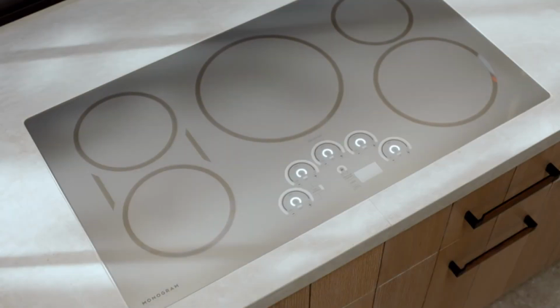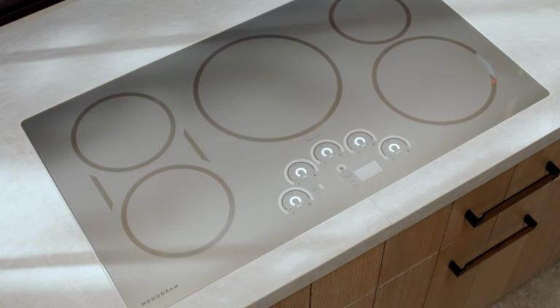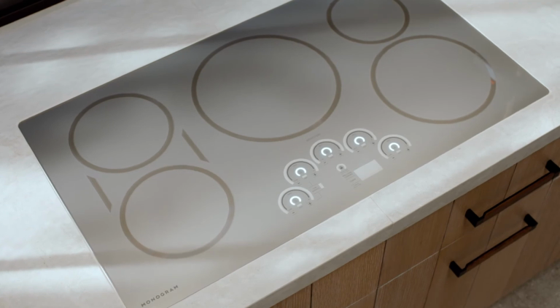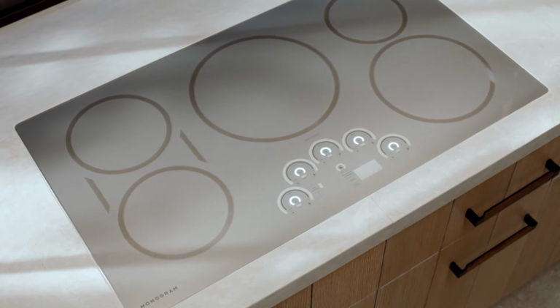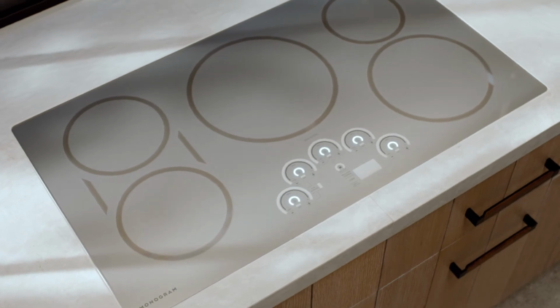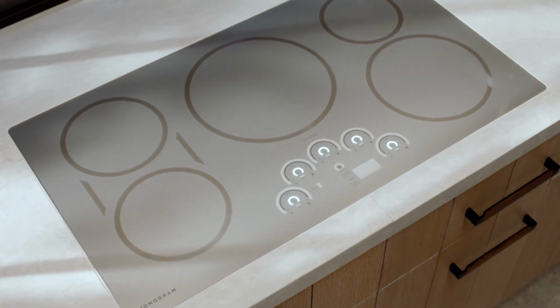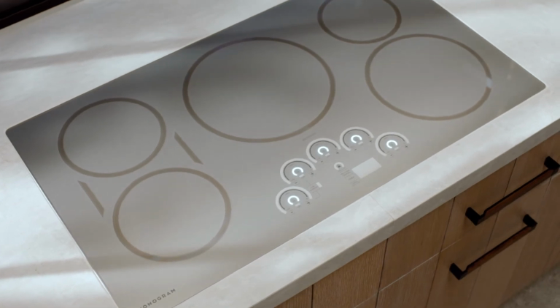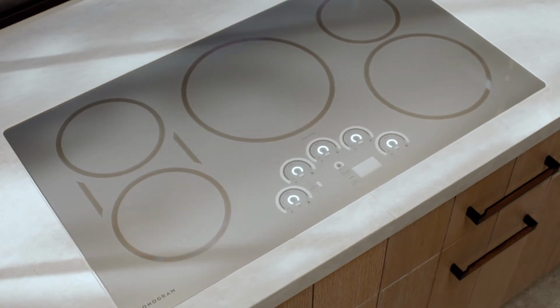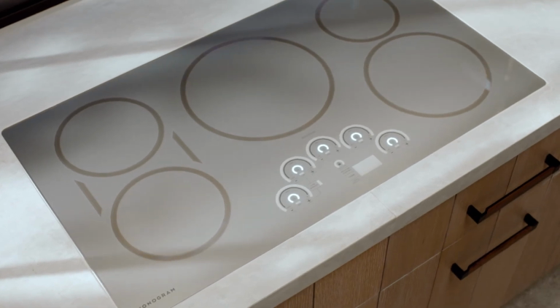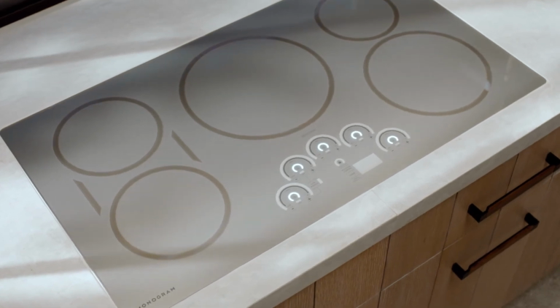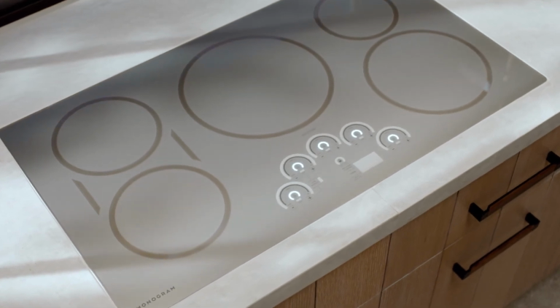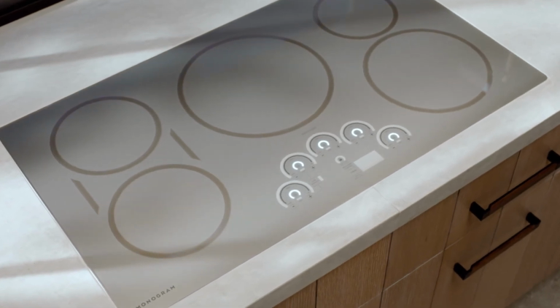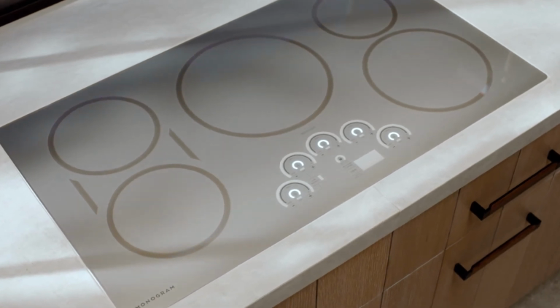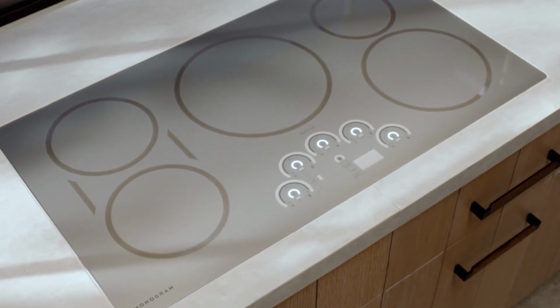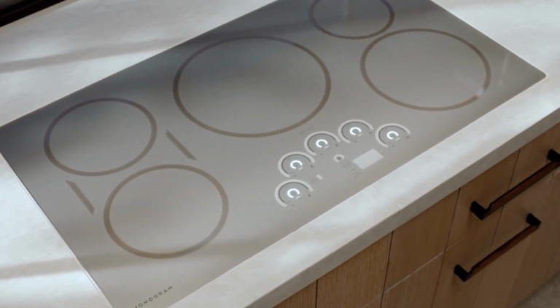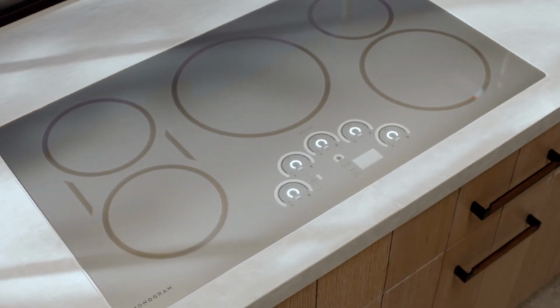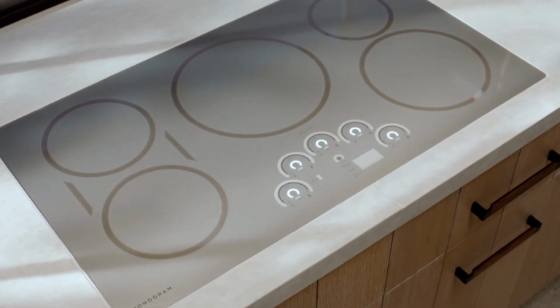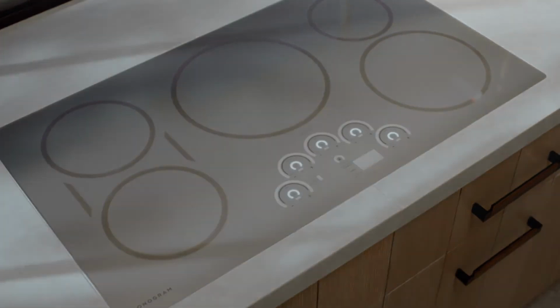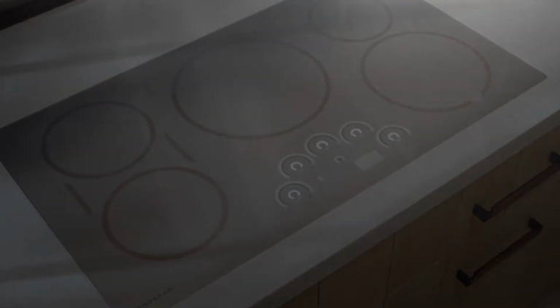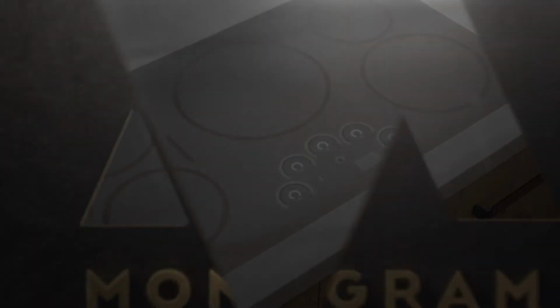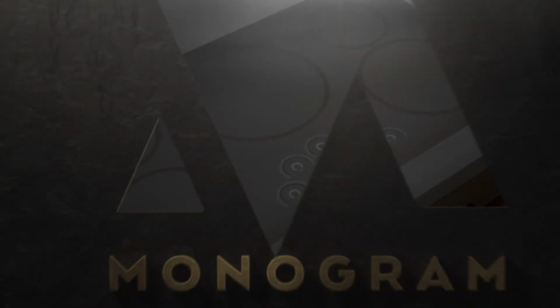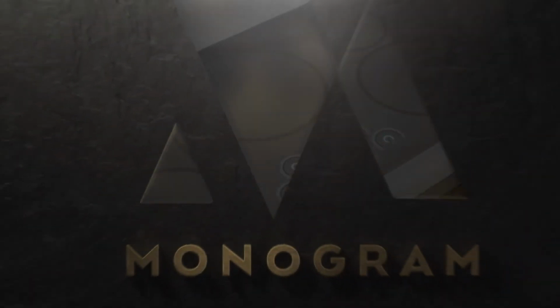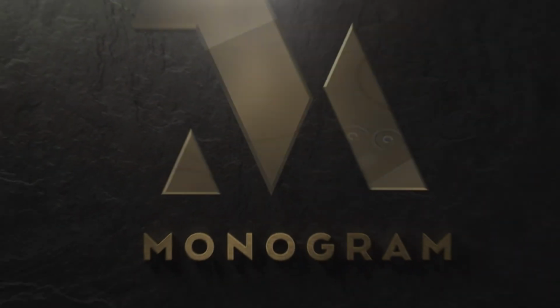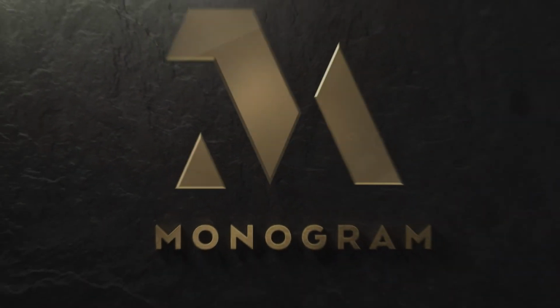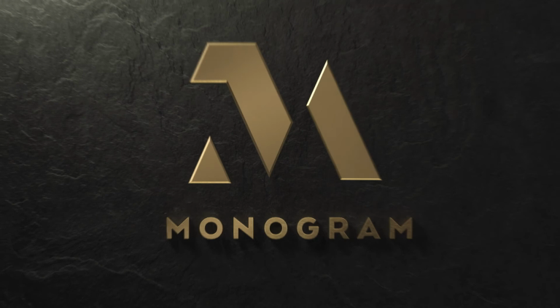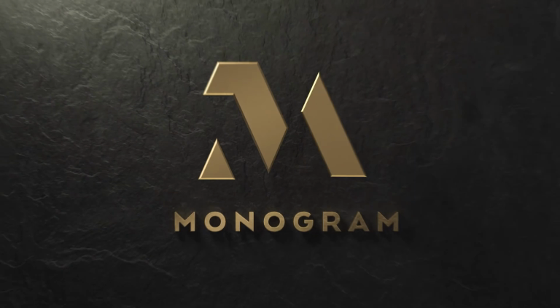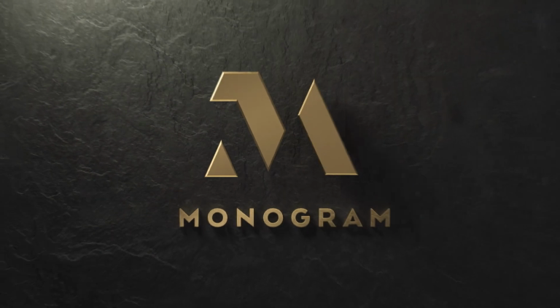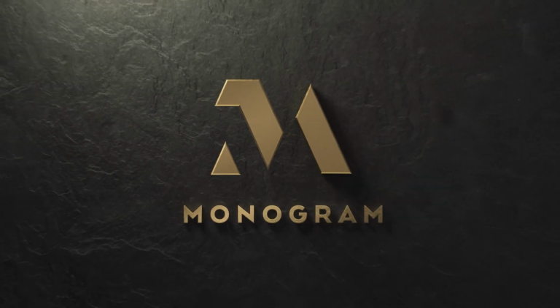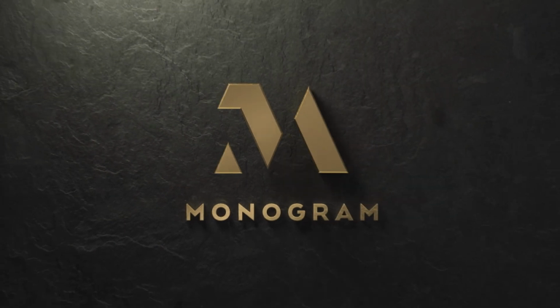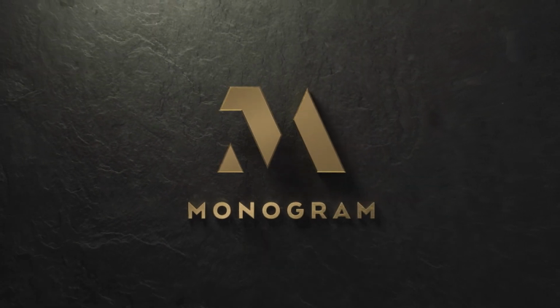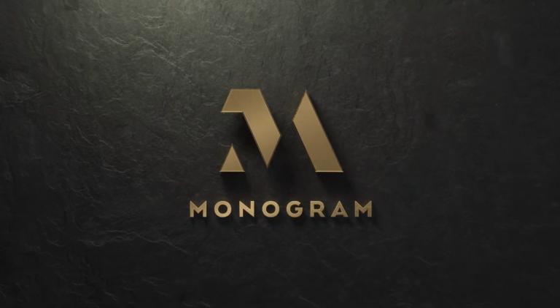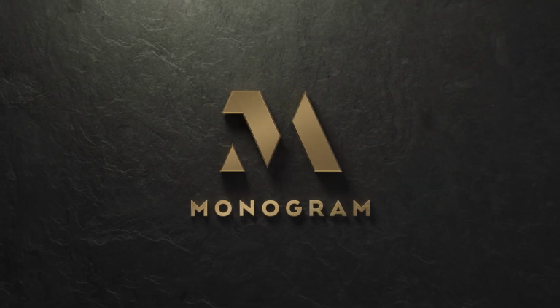Altogether, this Monogram induction cooktop is redefining luxury appliances one detail at a time.